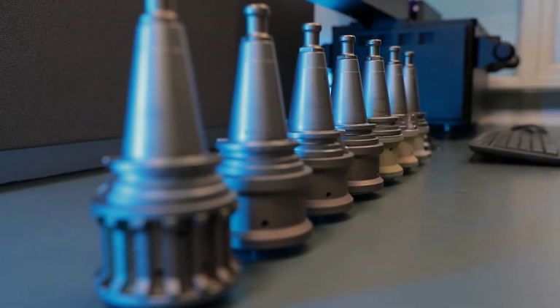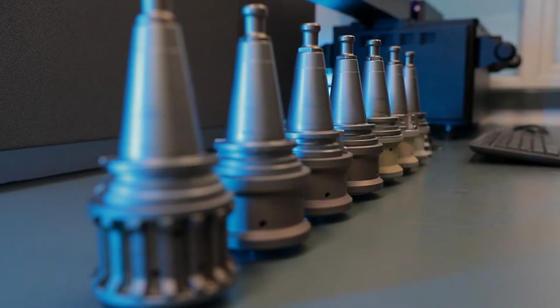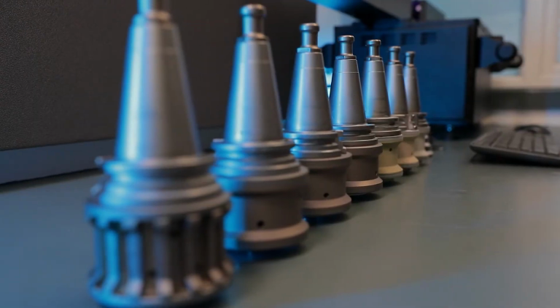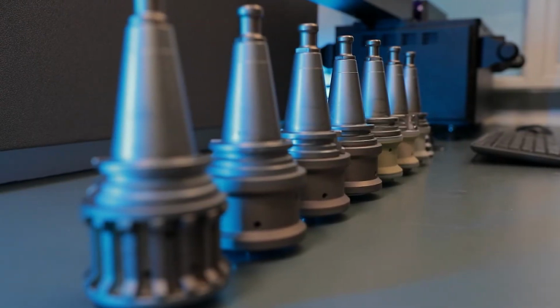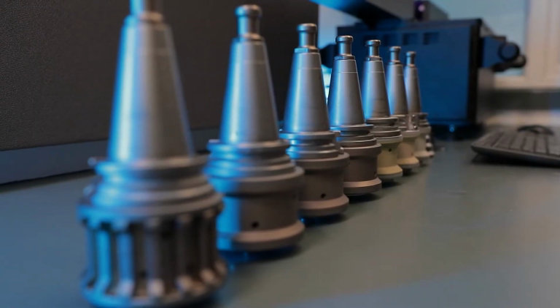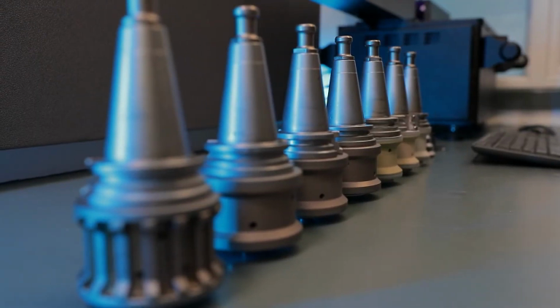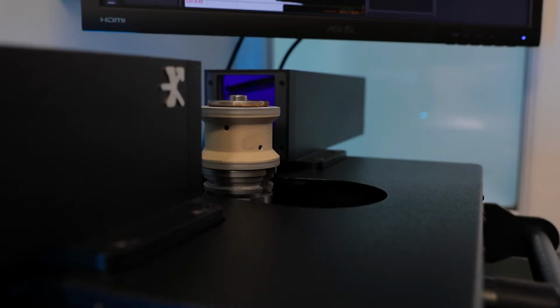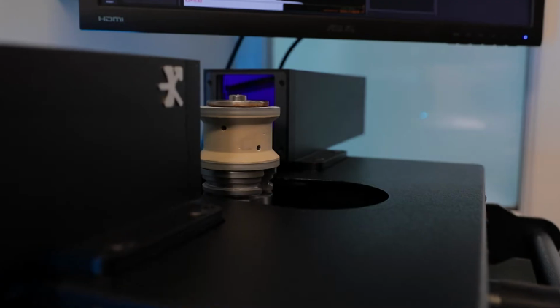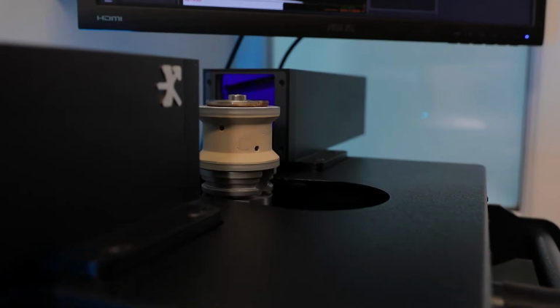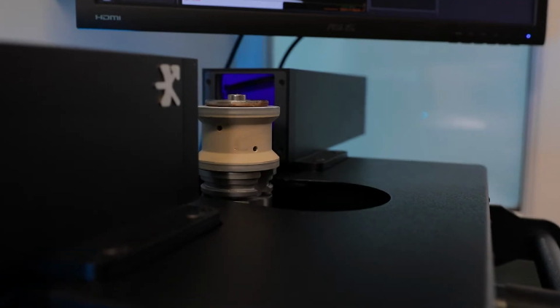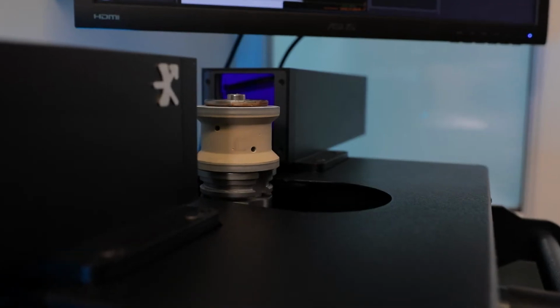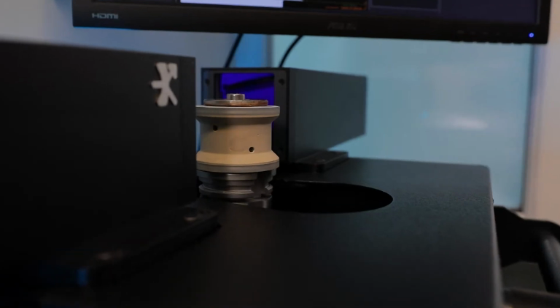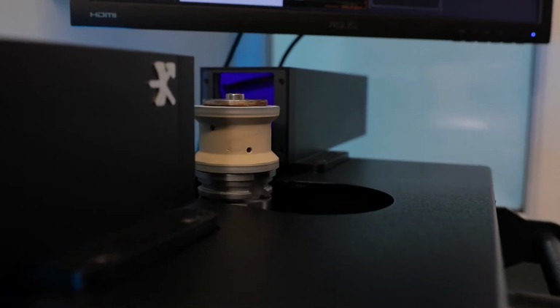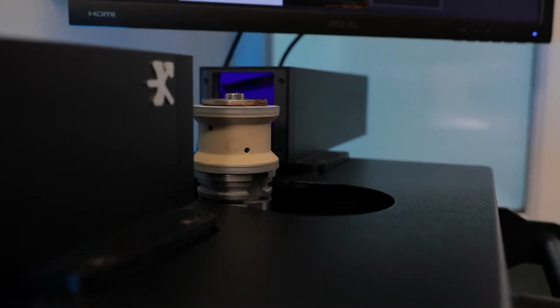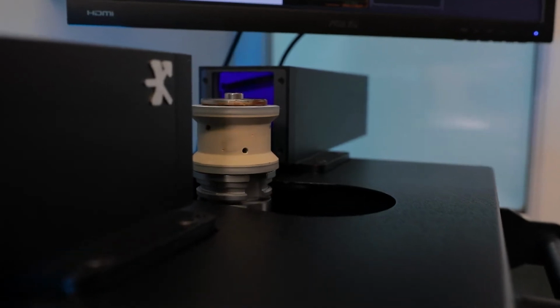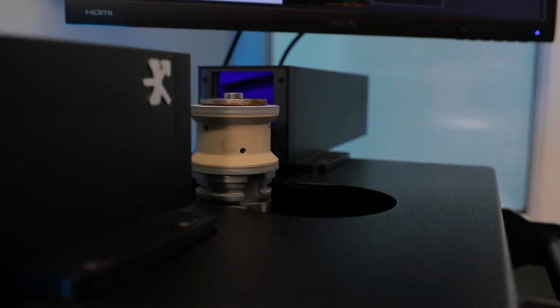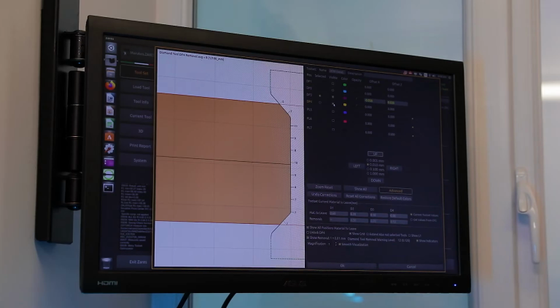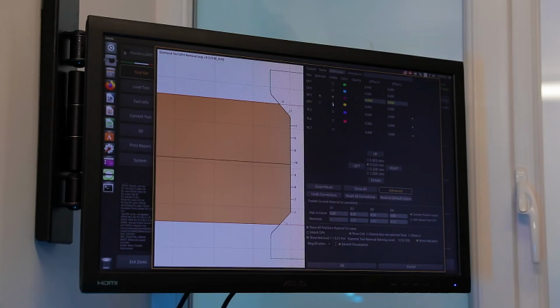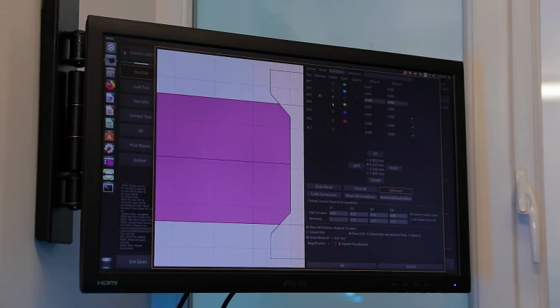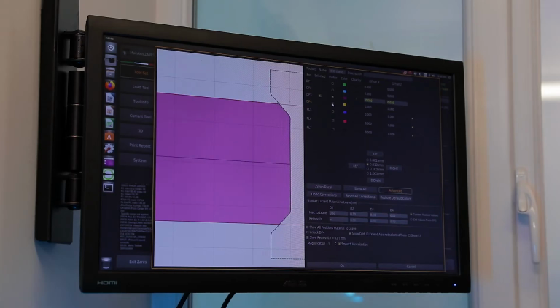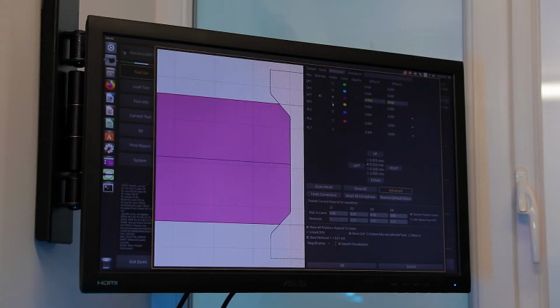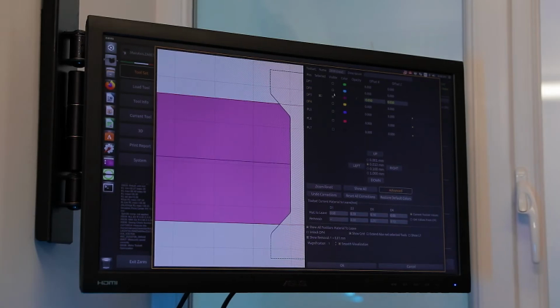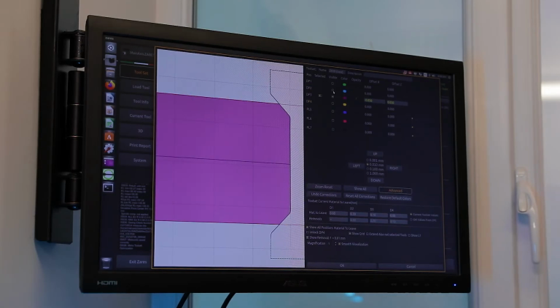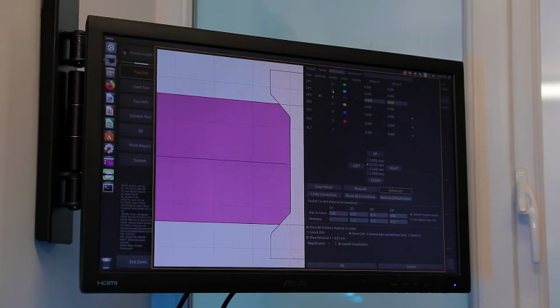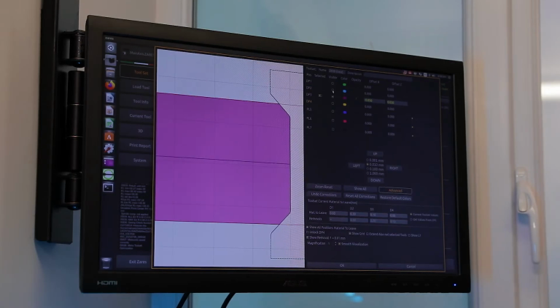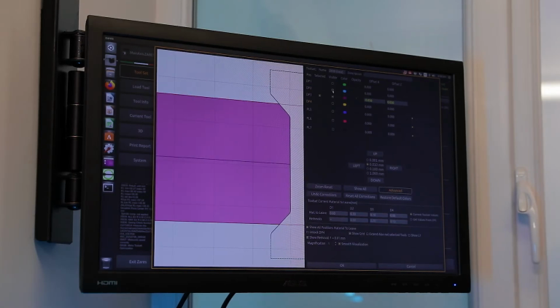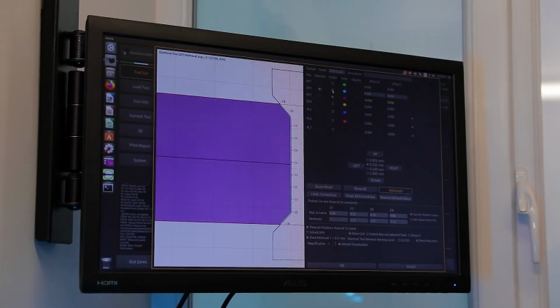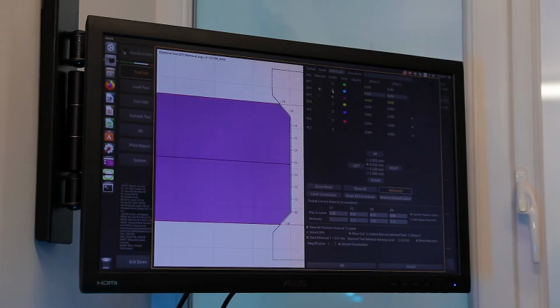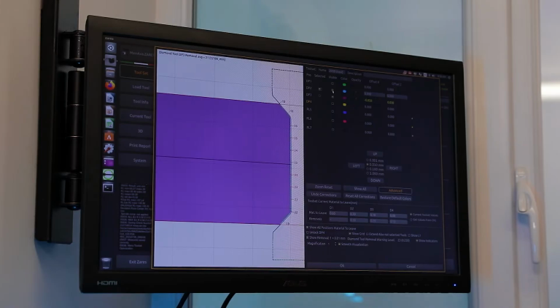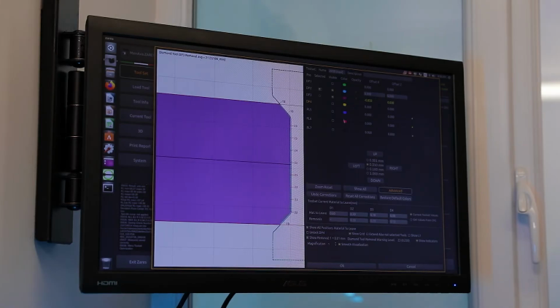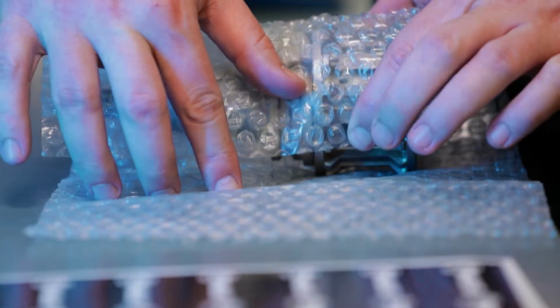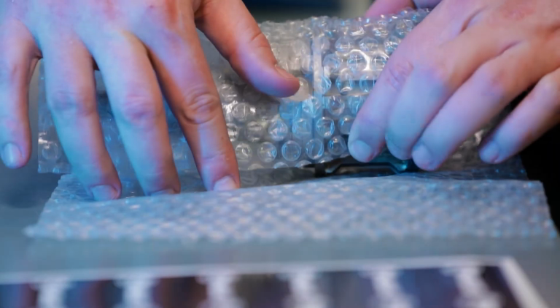Using the optimised removal feature, we can ensure that each tool is taken off the correct amount of stock.